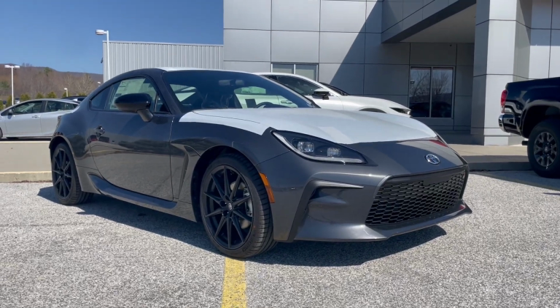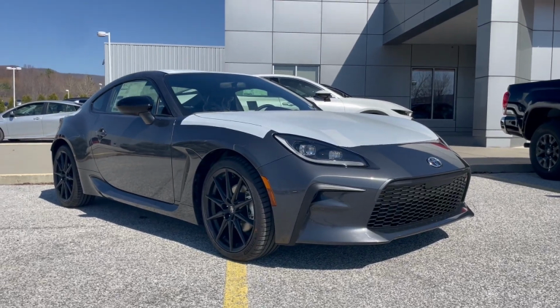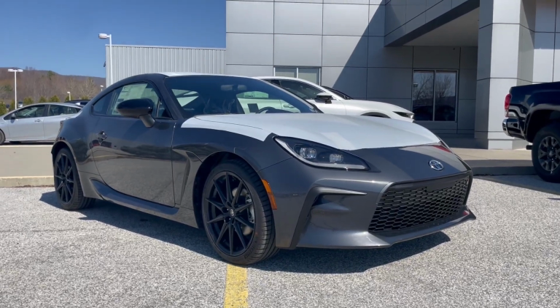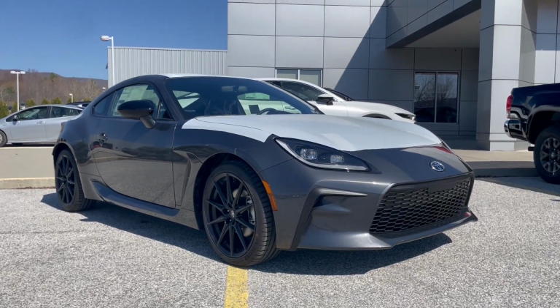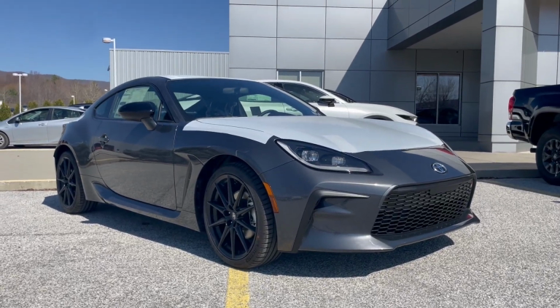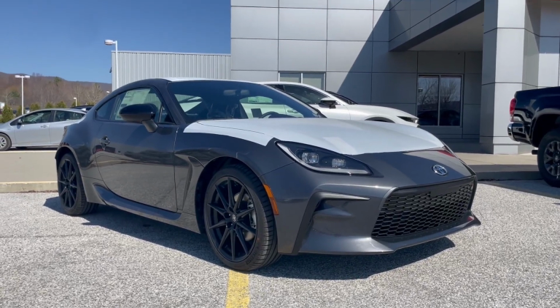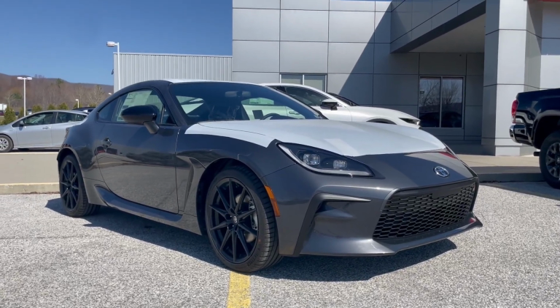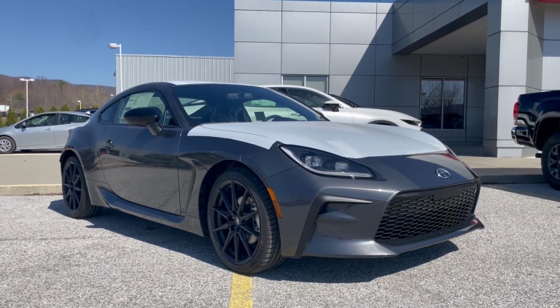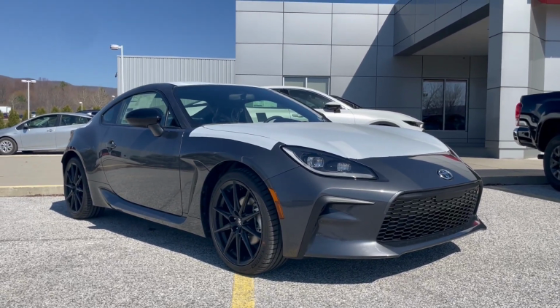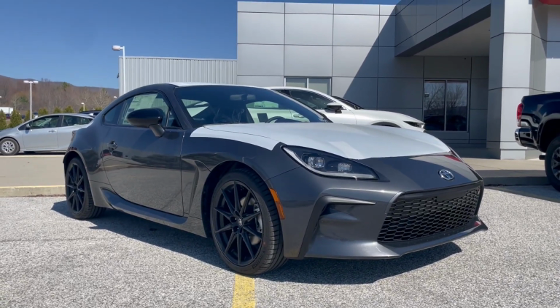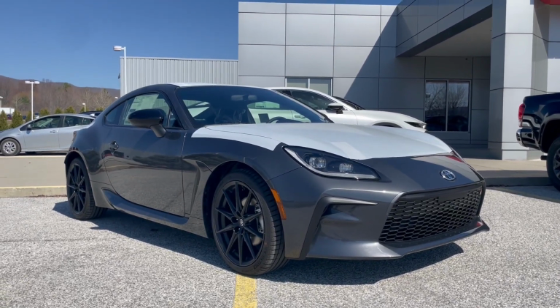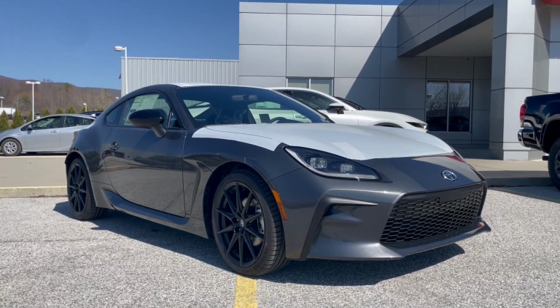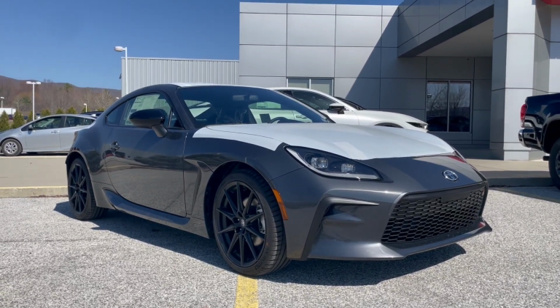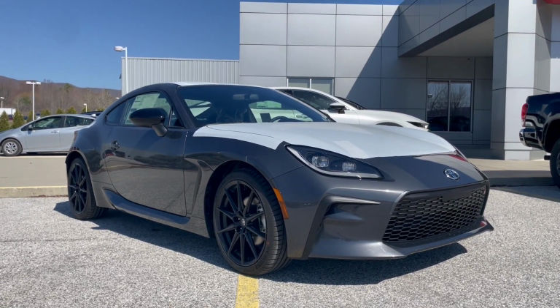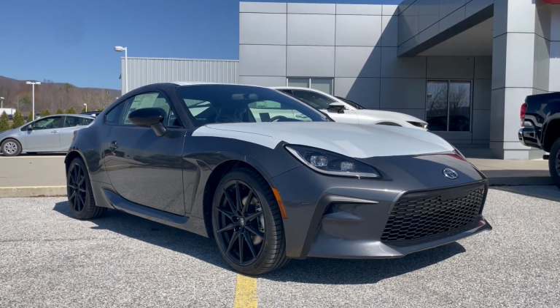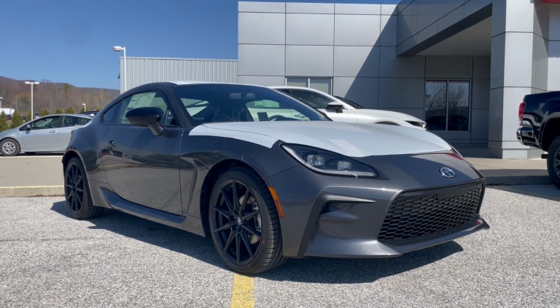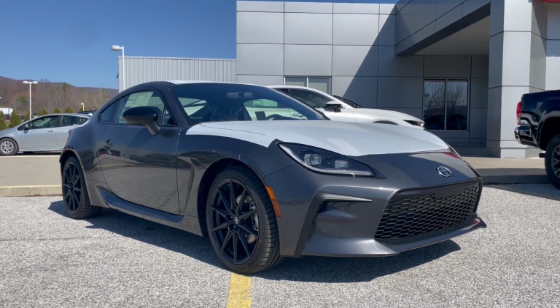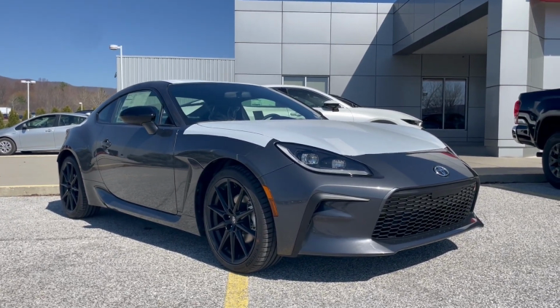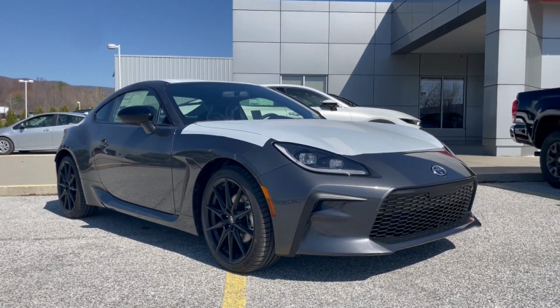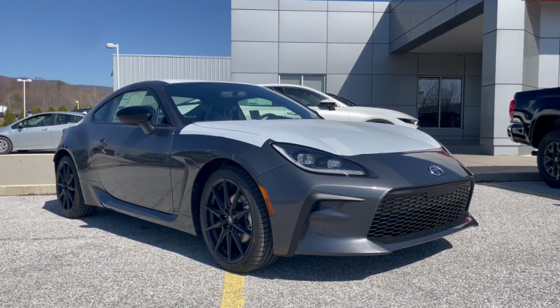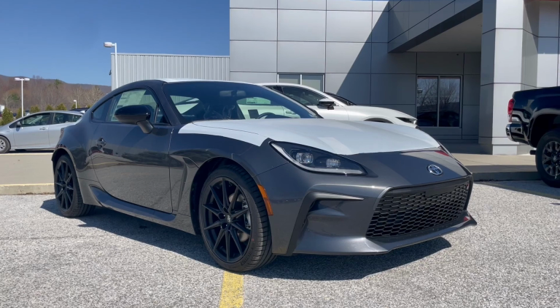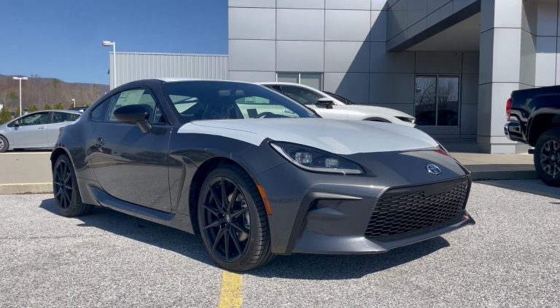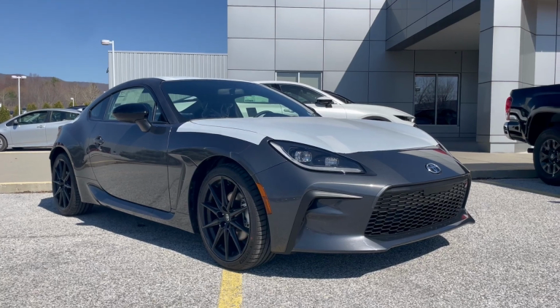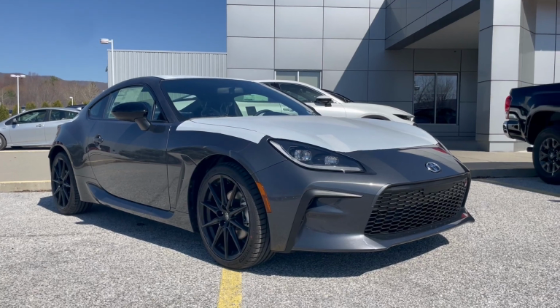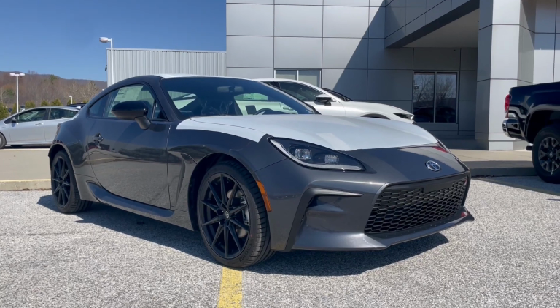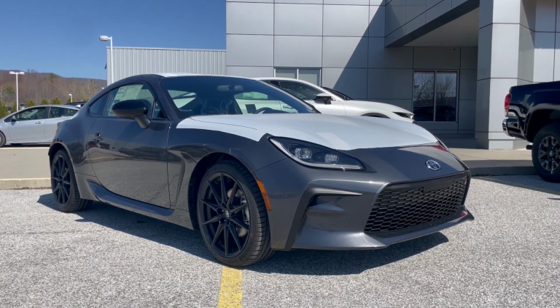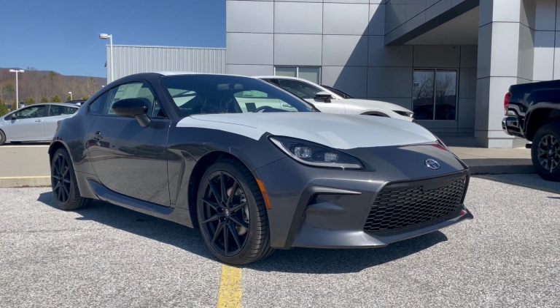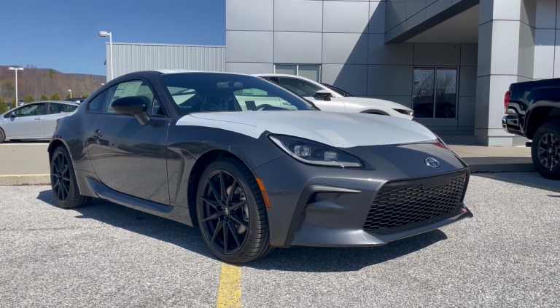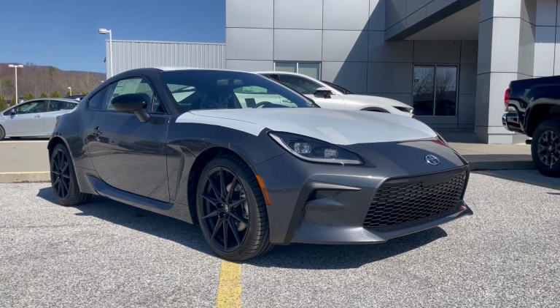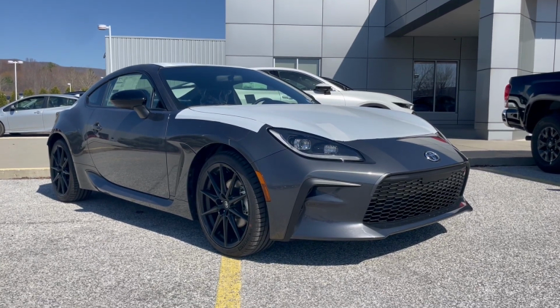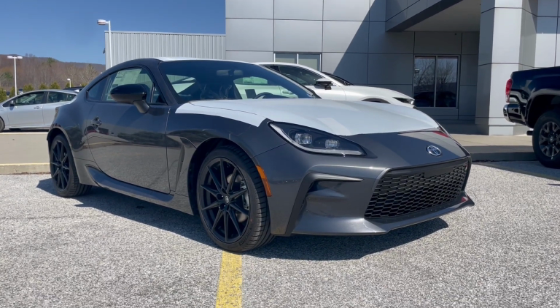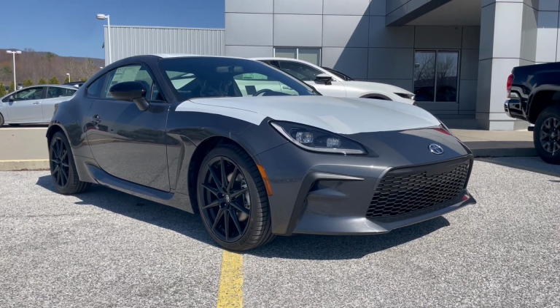Hi, good afternoon, Zach. This is Dylan Spooner from Alderman's Toyota in Rutland, where your satisfaction is our top priority.